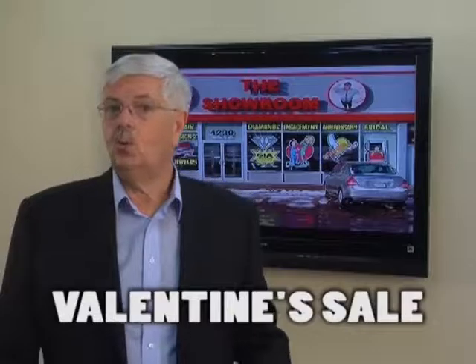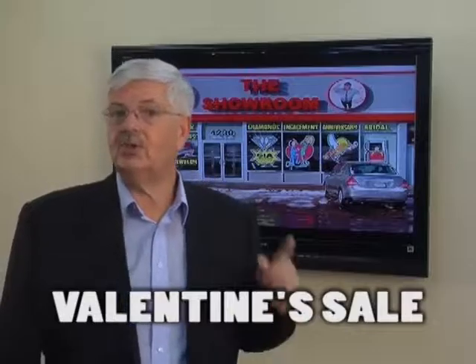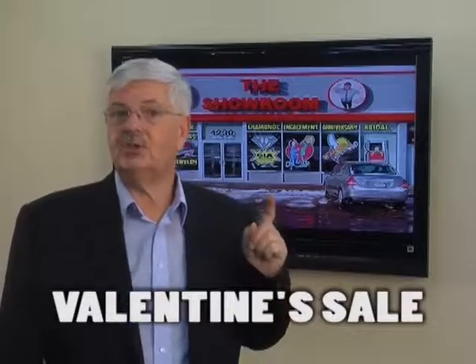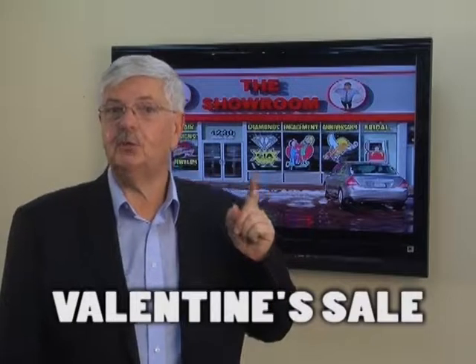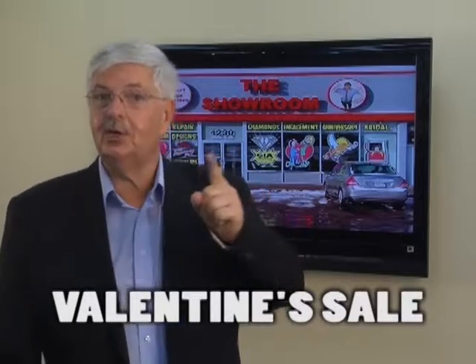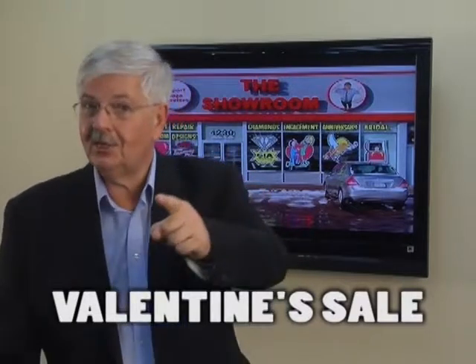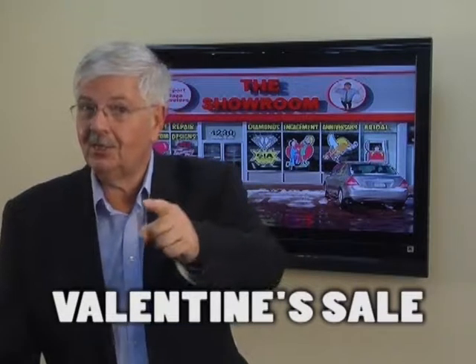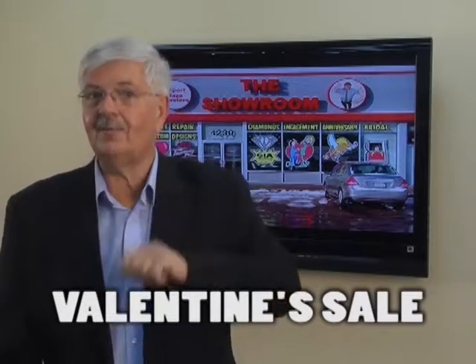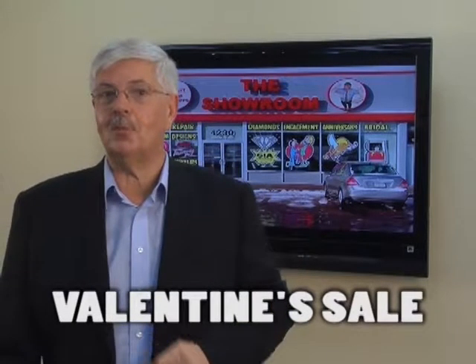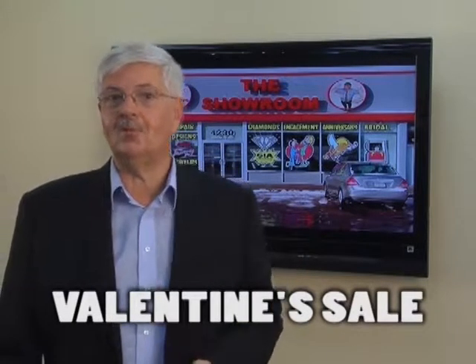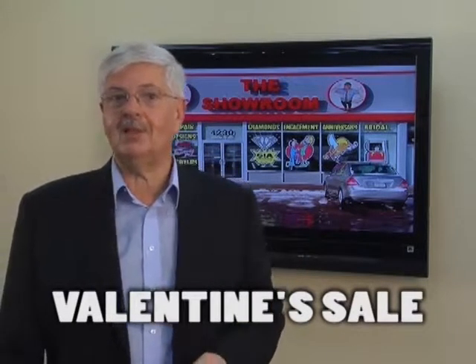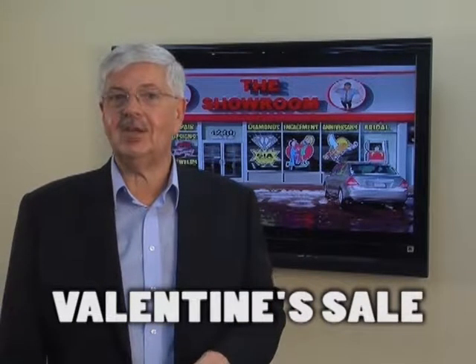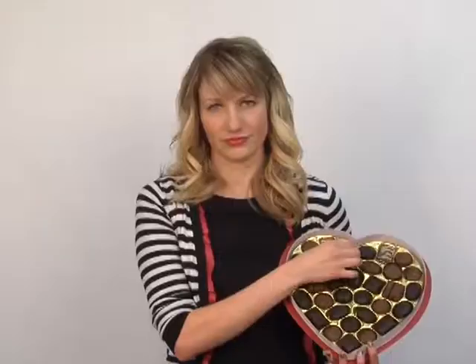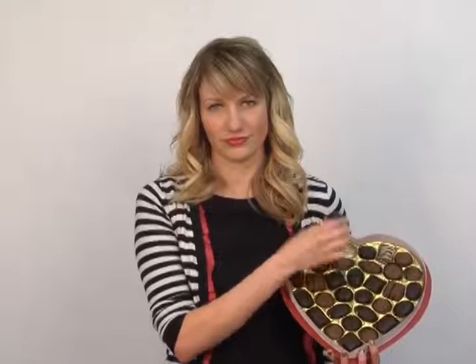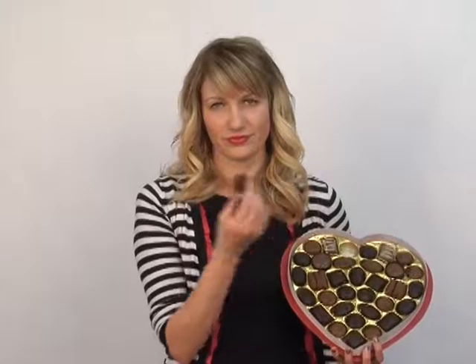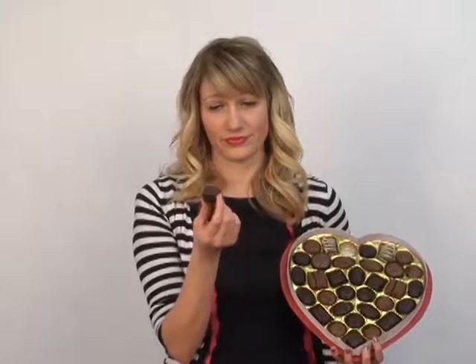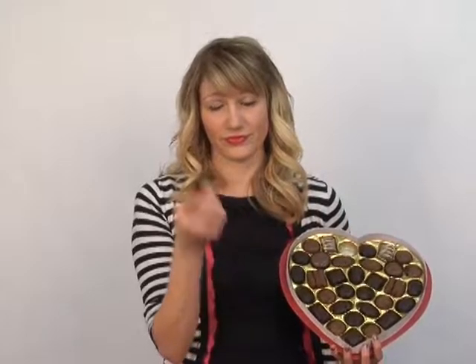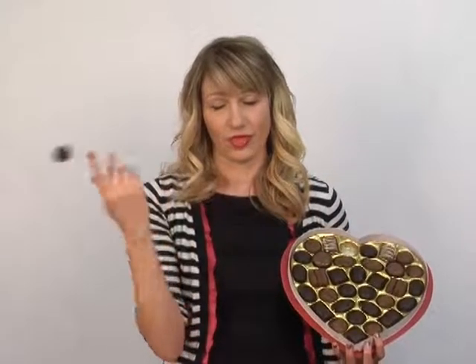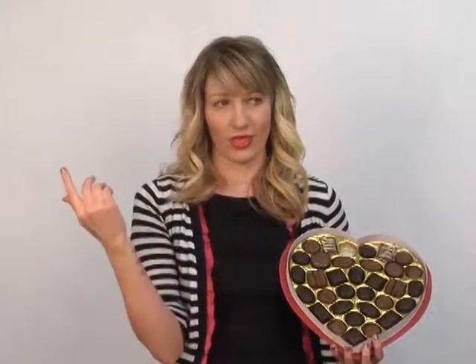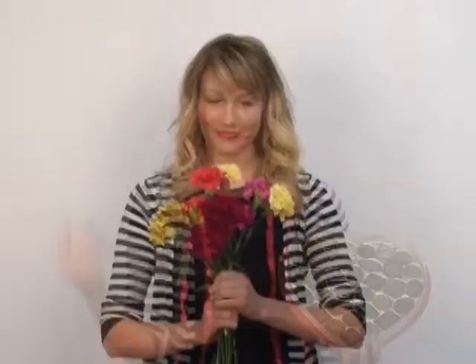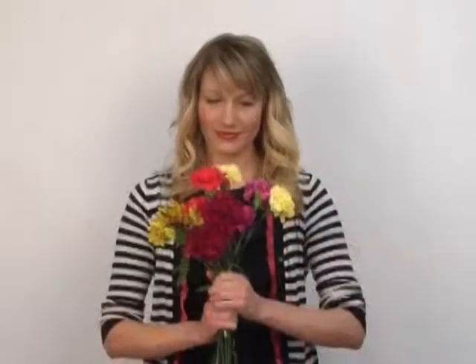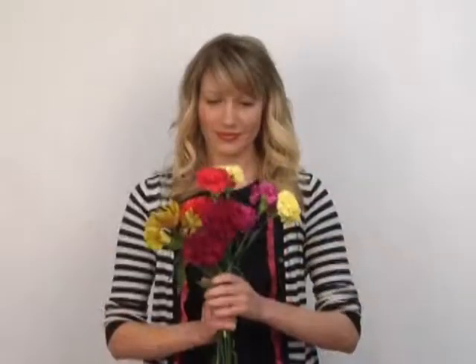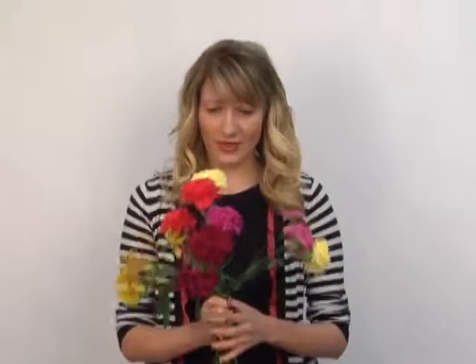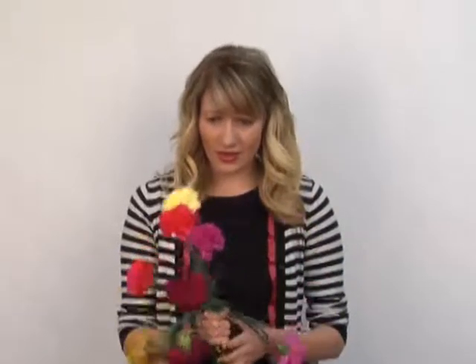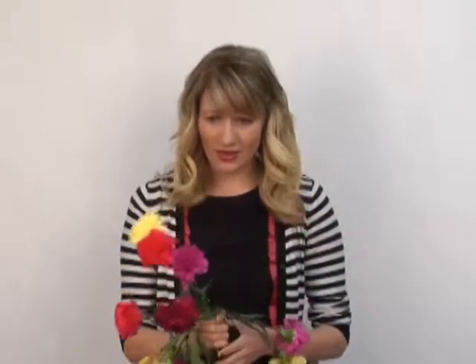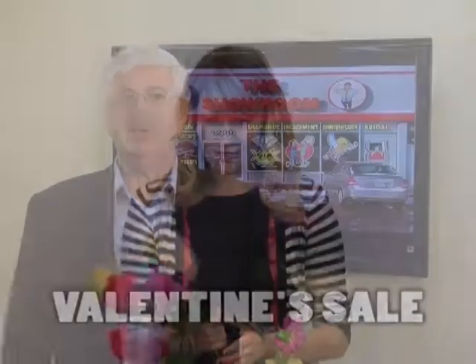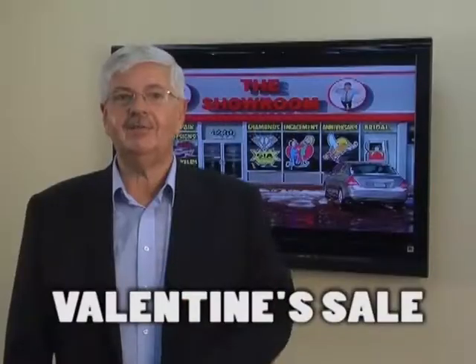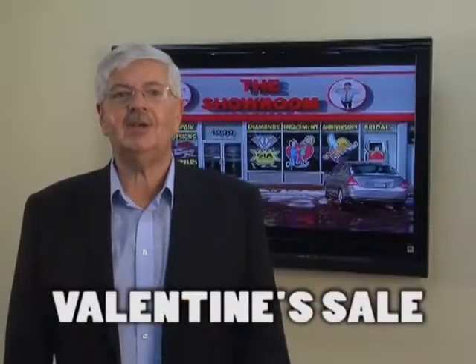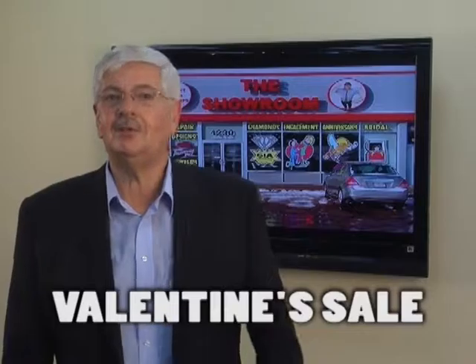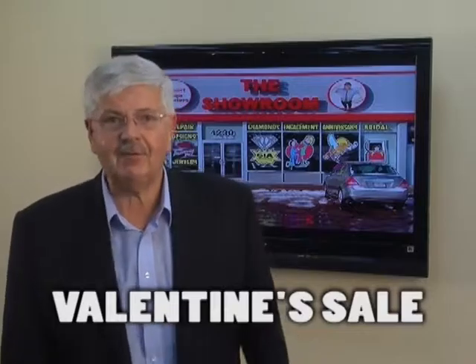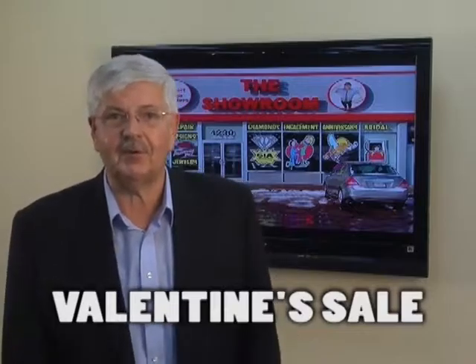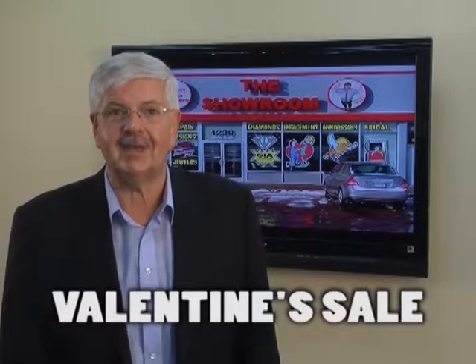What does she really want from her valentine? Forget the candy, forget the flowers. Give her the gift she'll never forget.